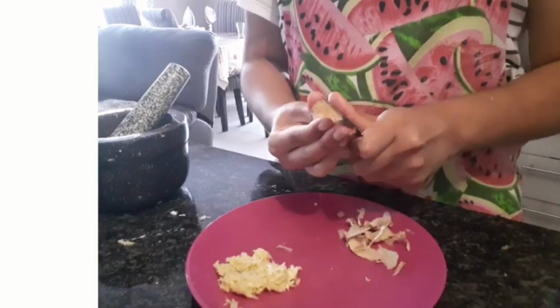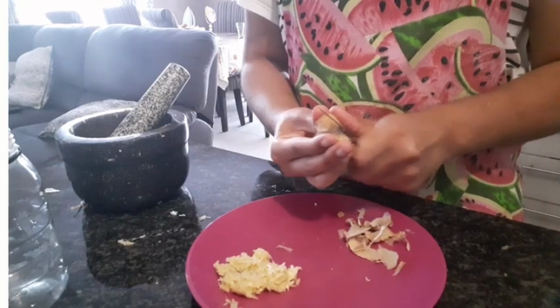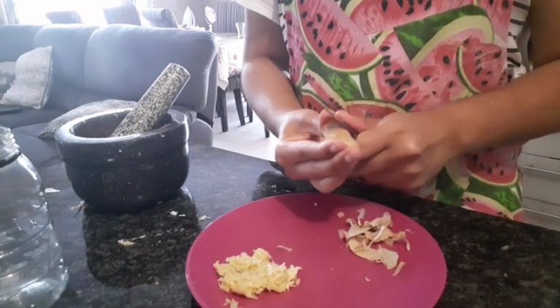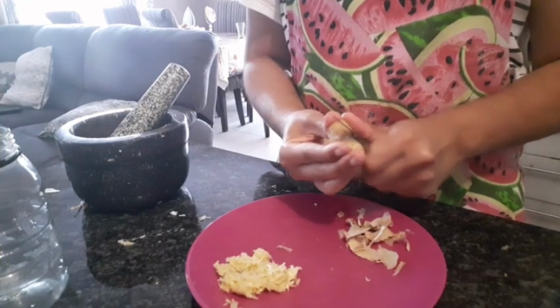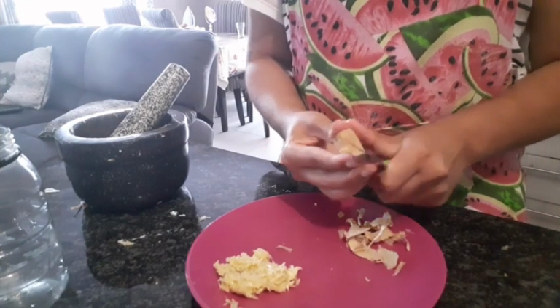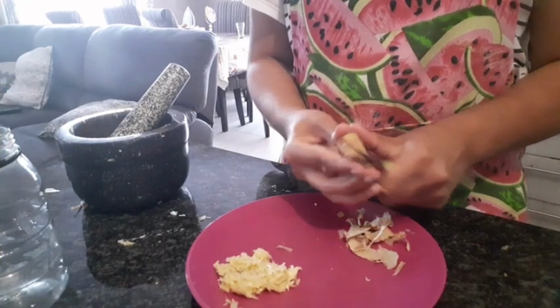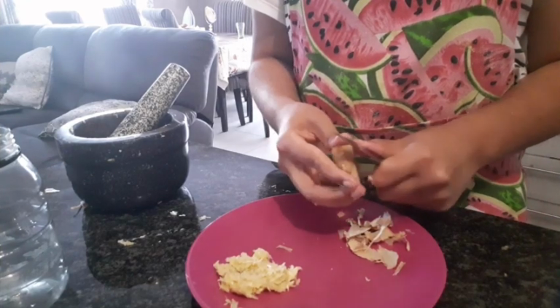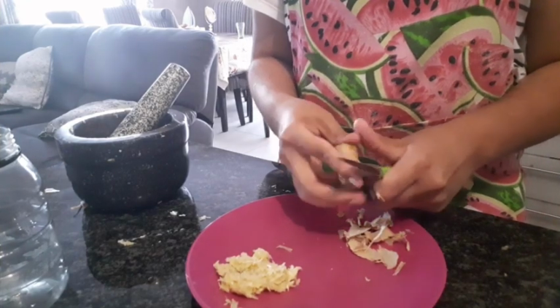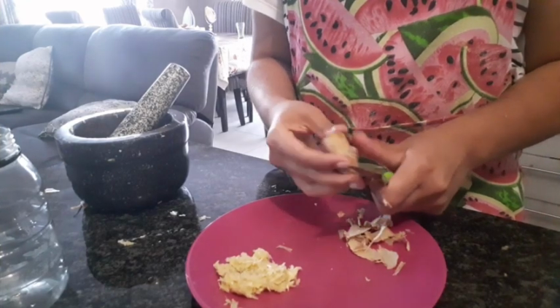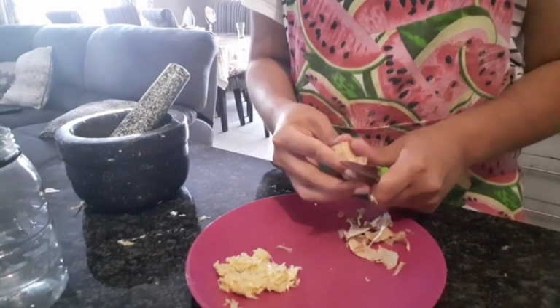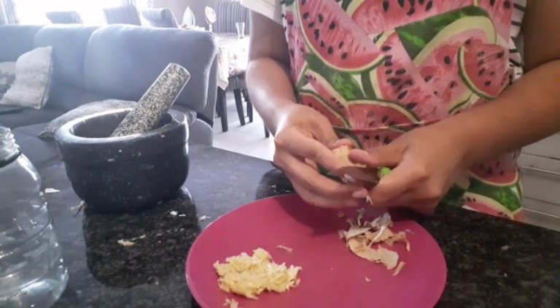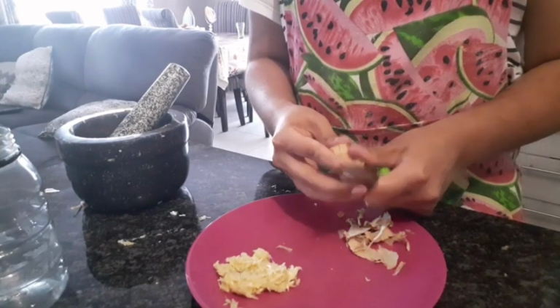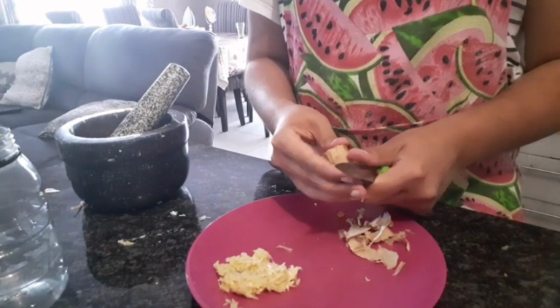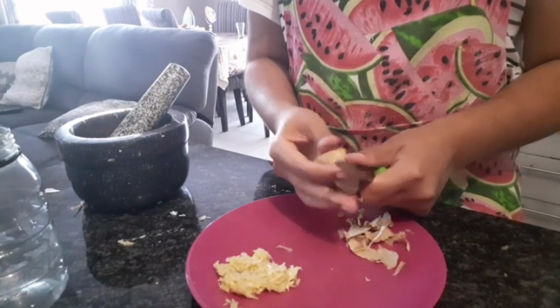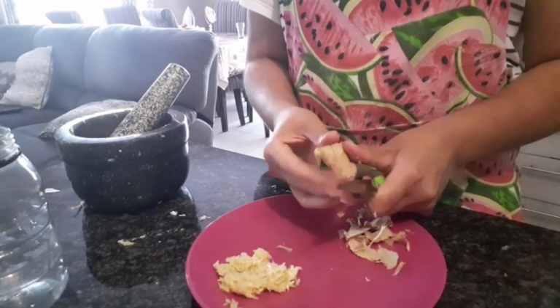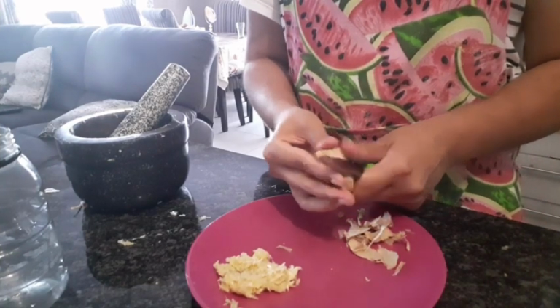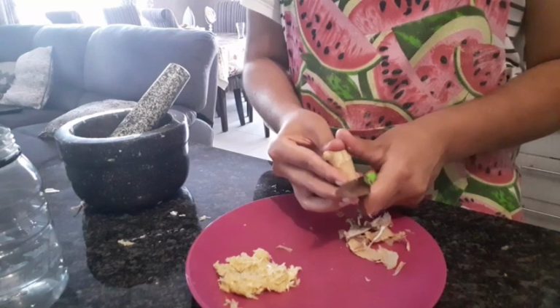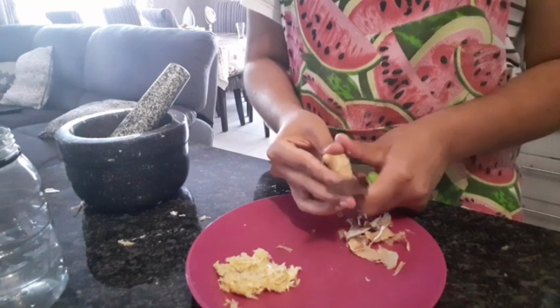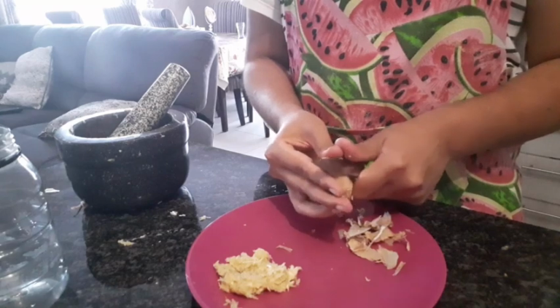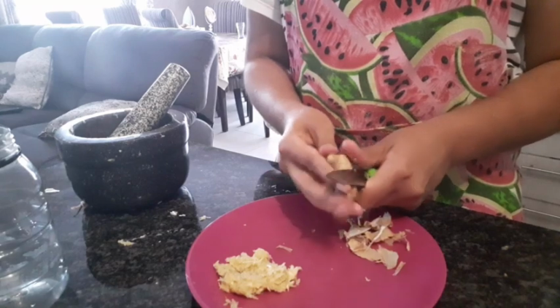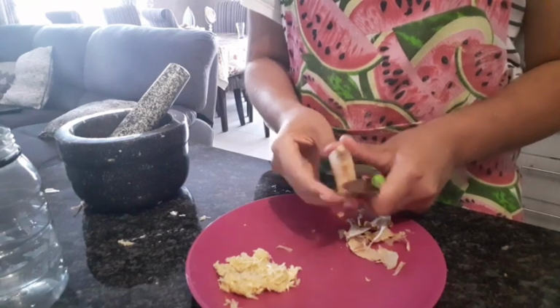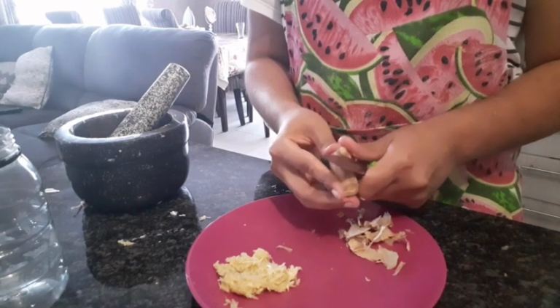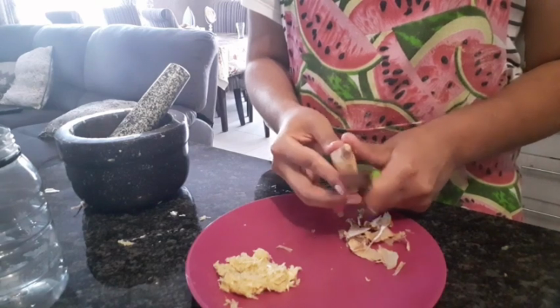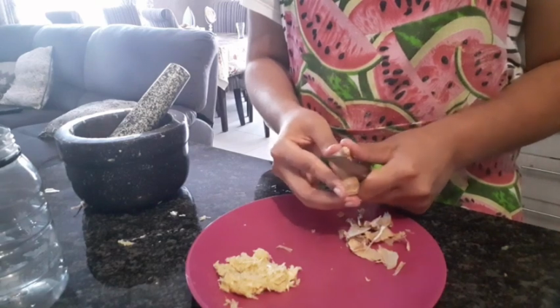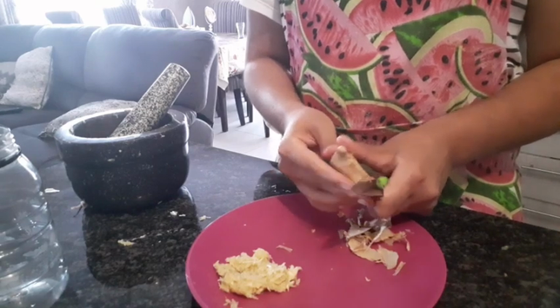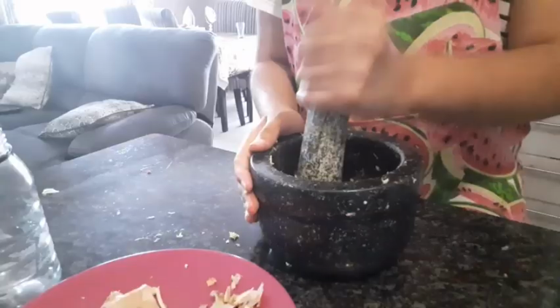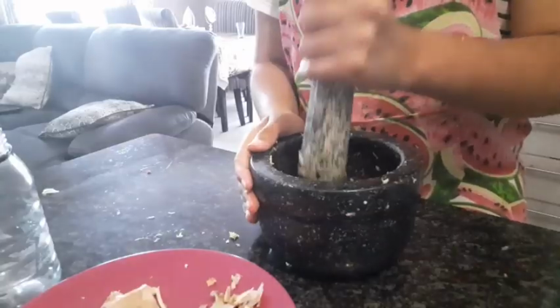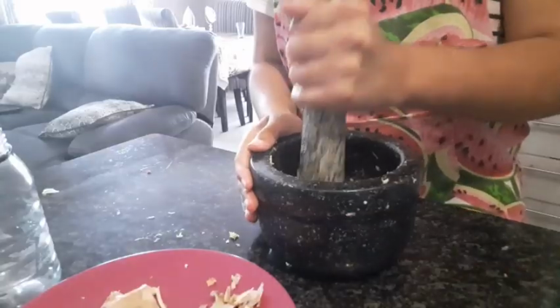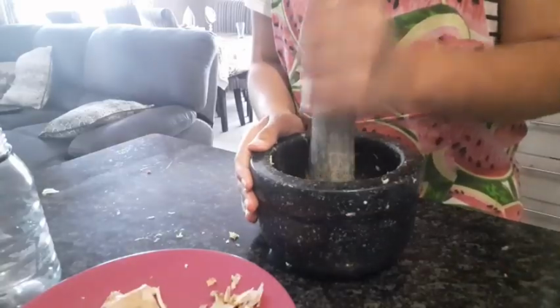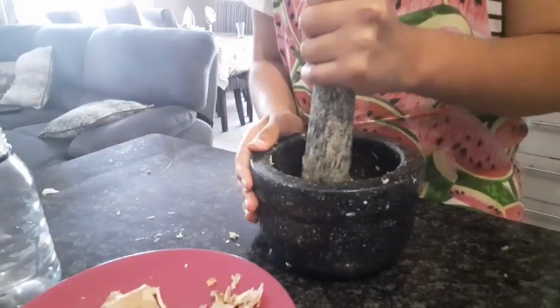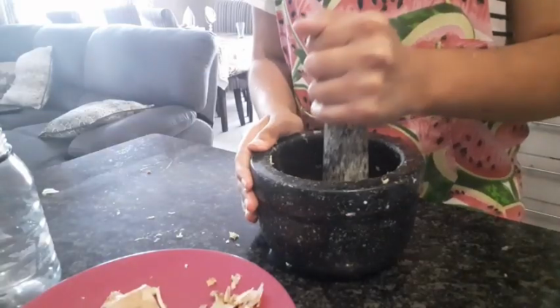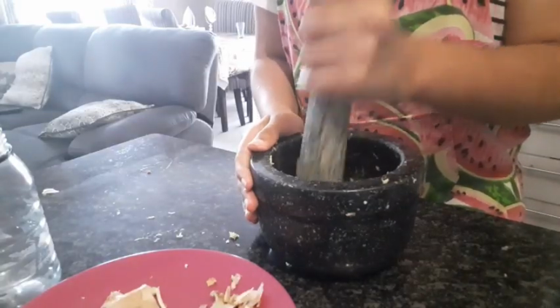Hi guys, welcome to another vlog. Today I decided to give my mommy a break from the kitchen, so I decided to cook.